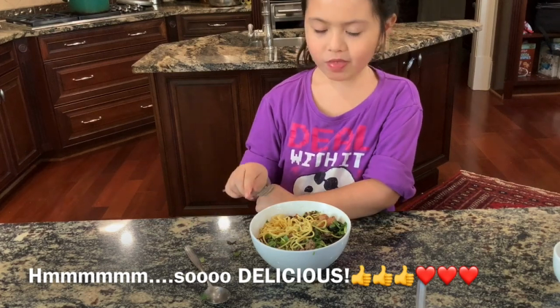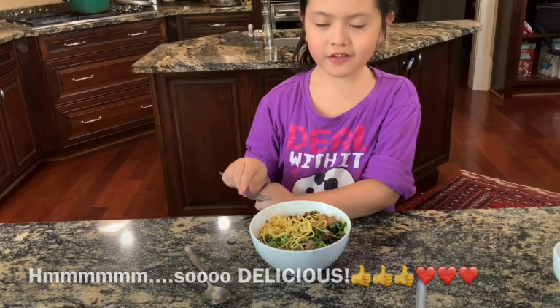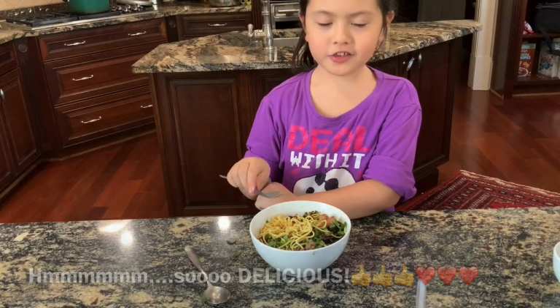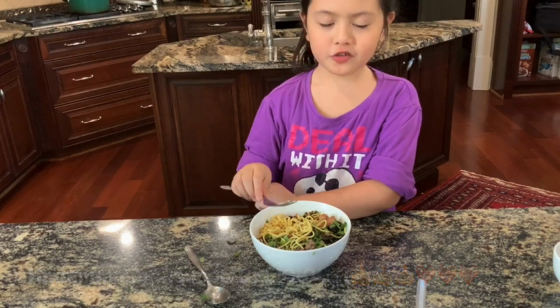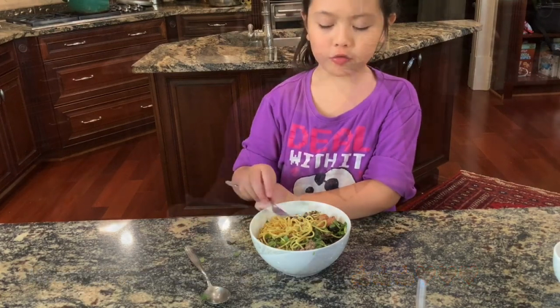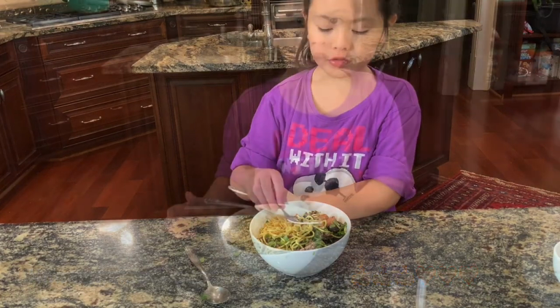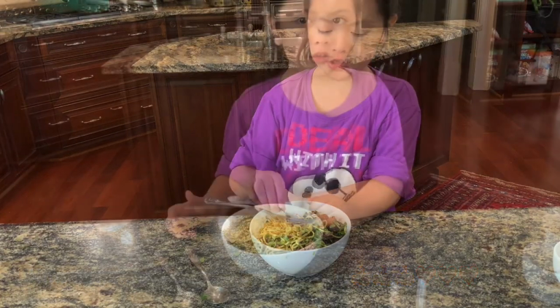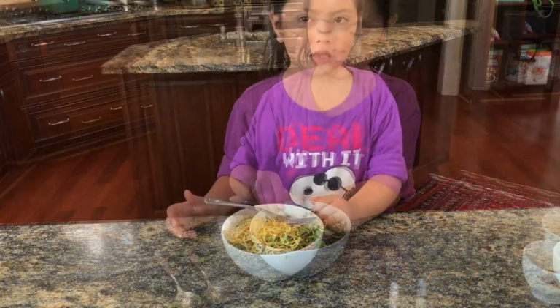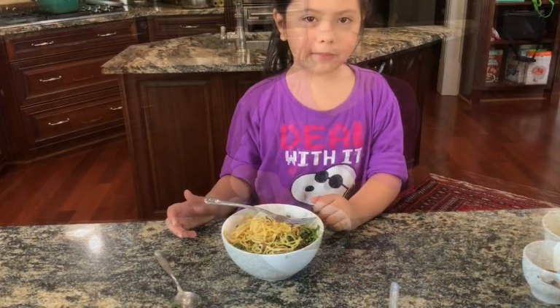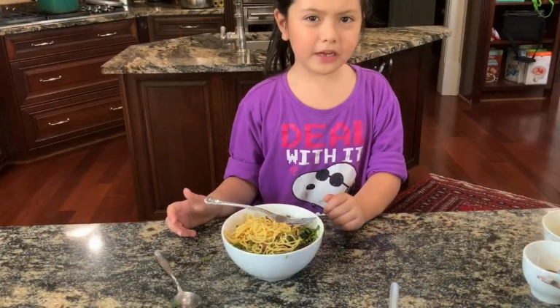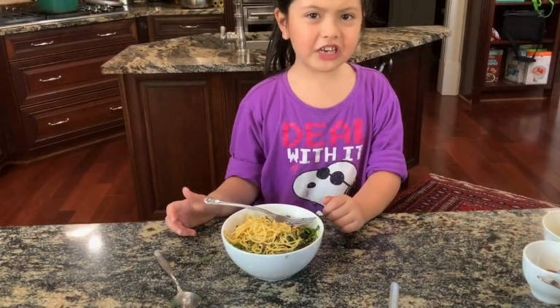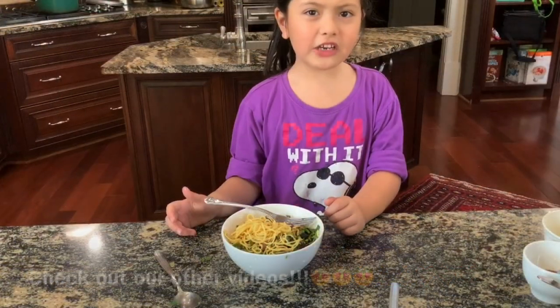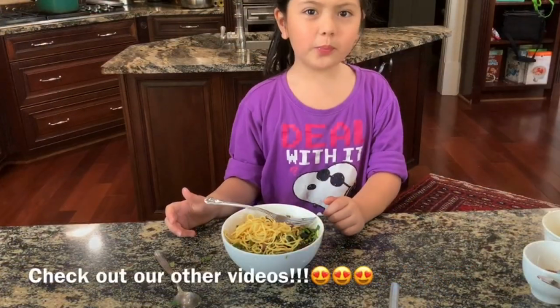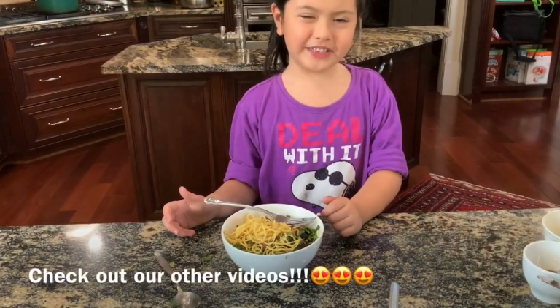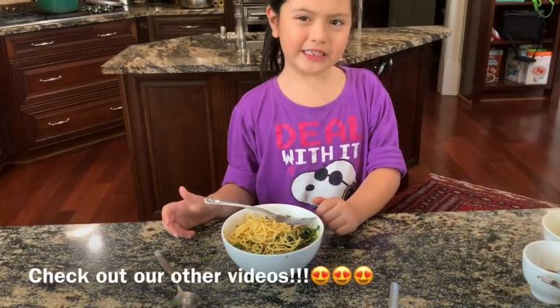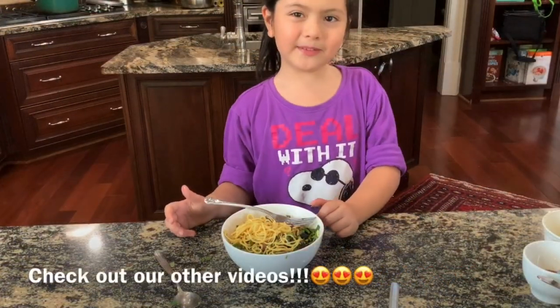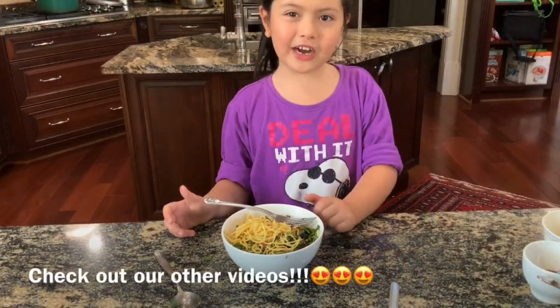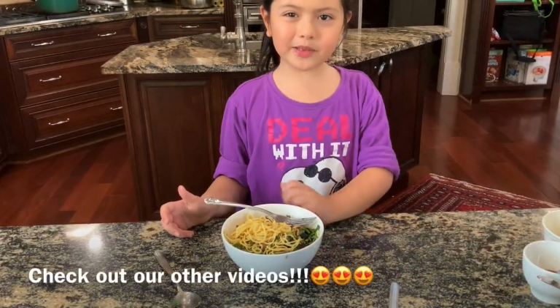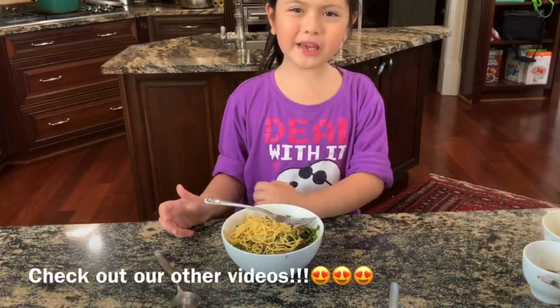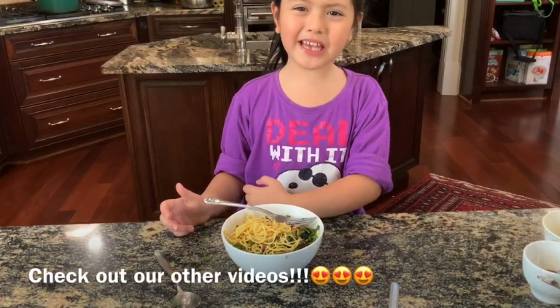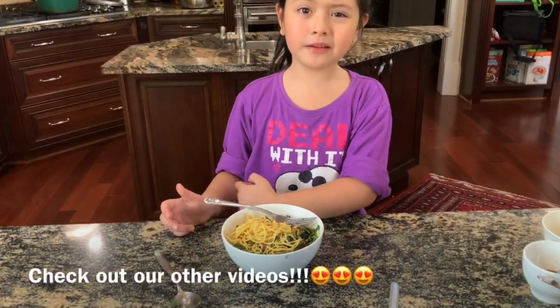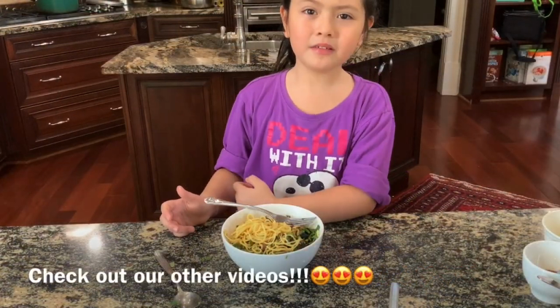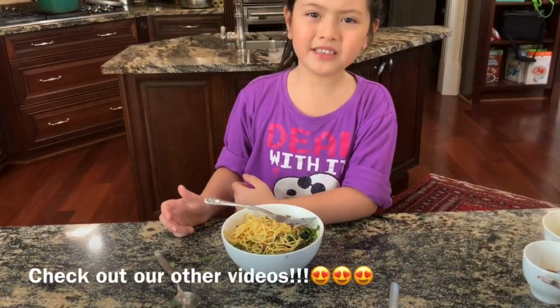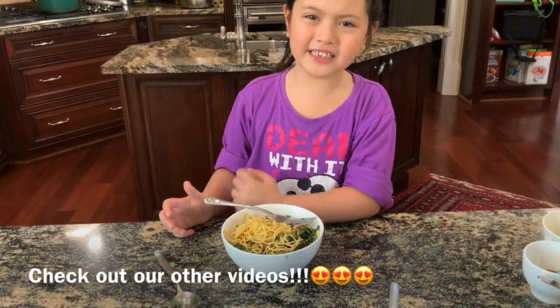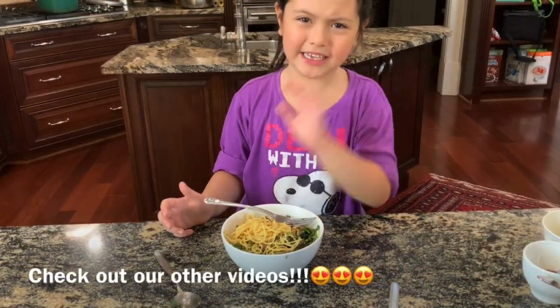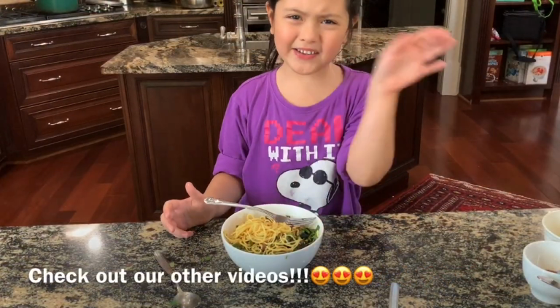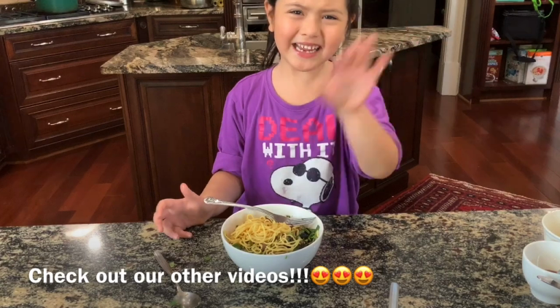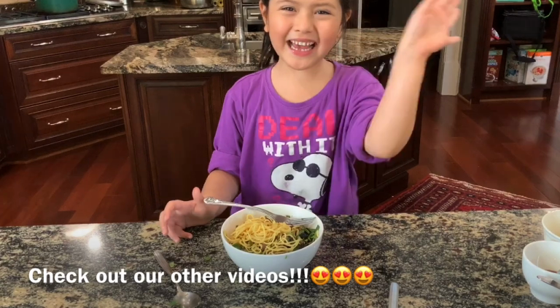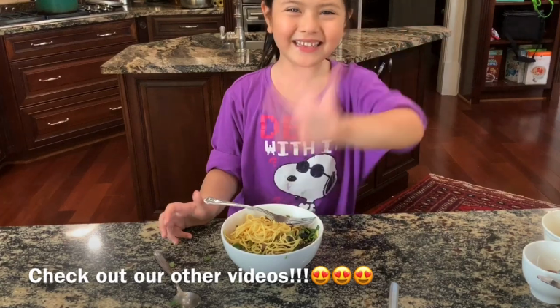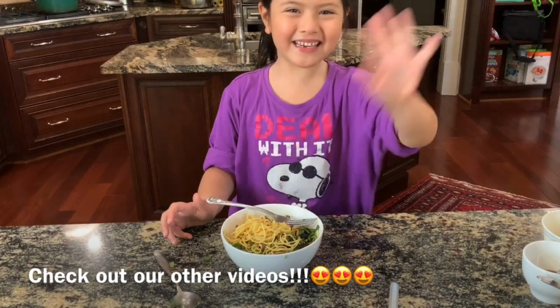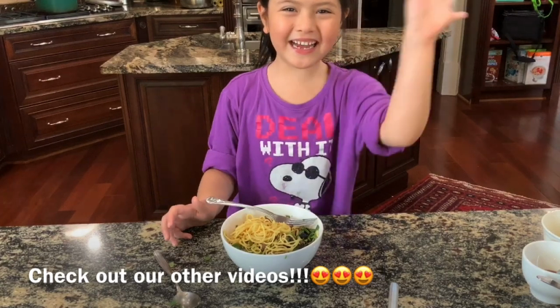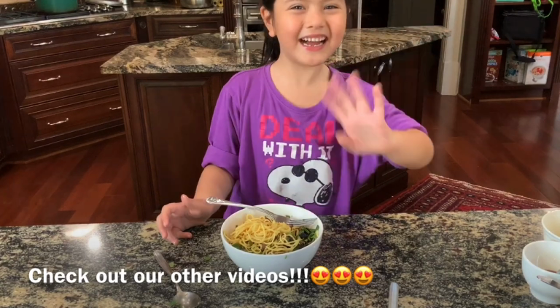It's so good. If you like my channel, please subscribe to me. See you next time.